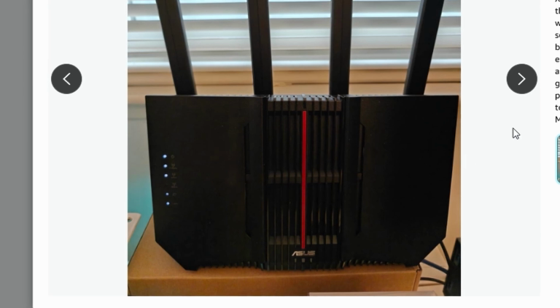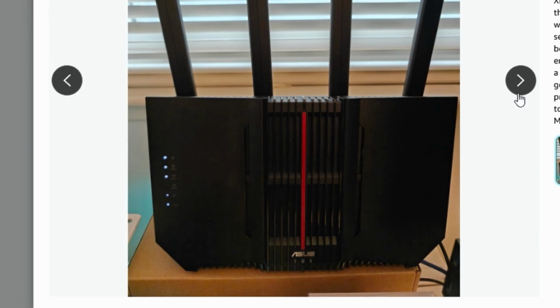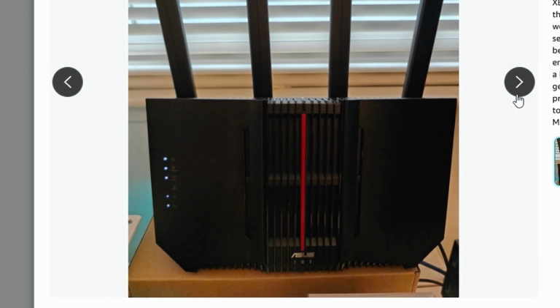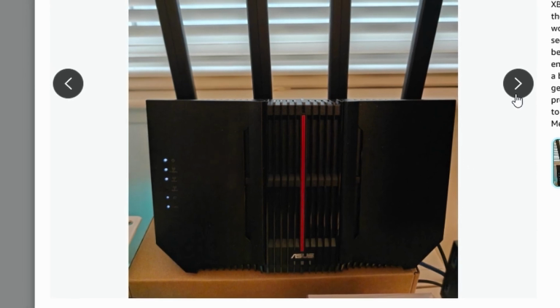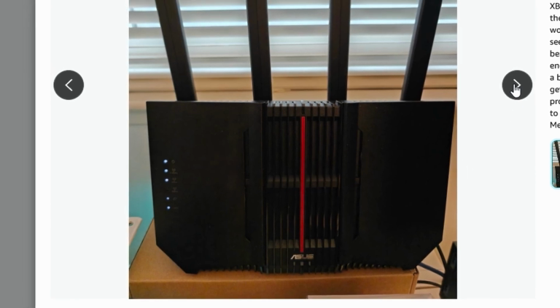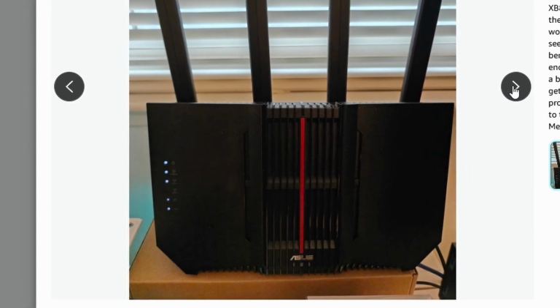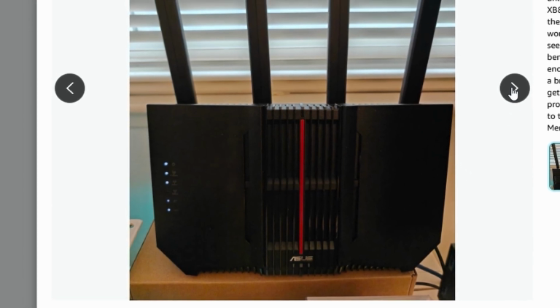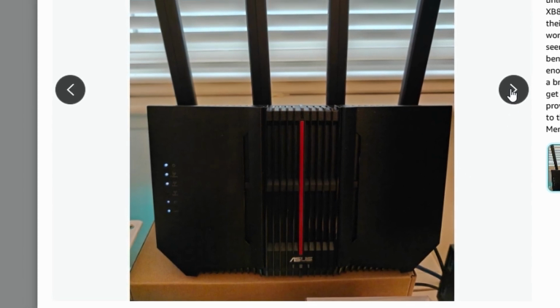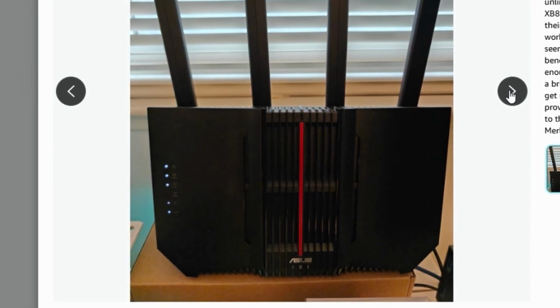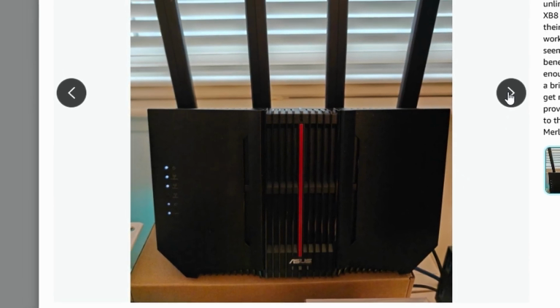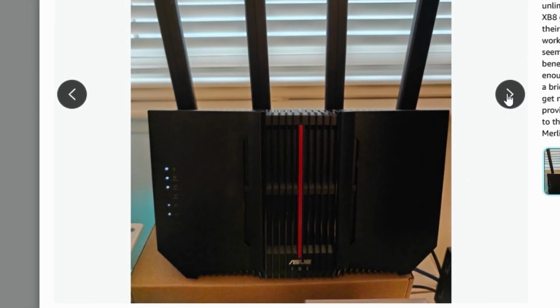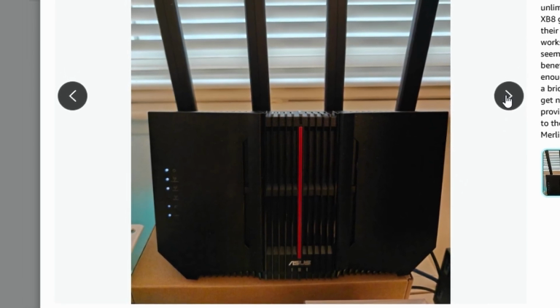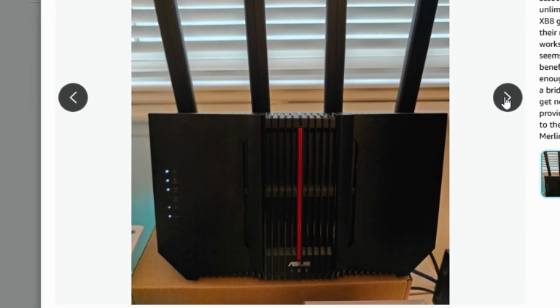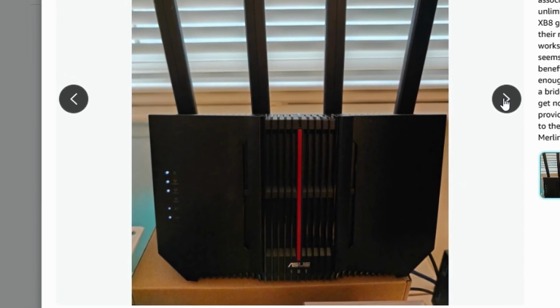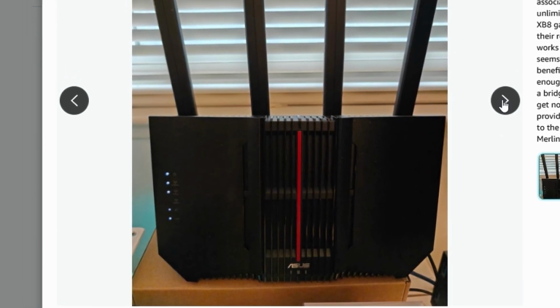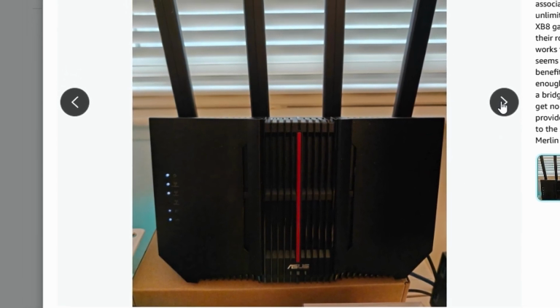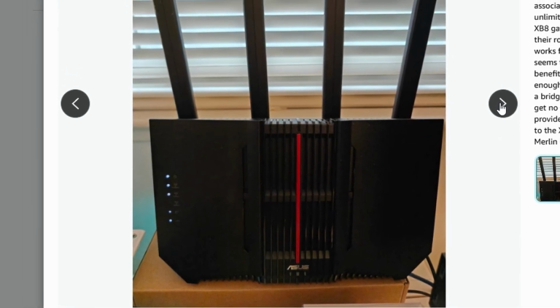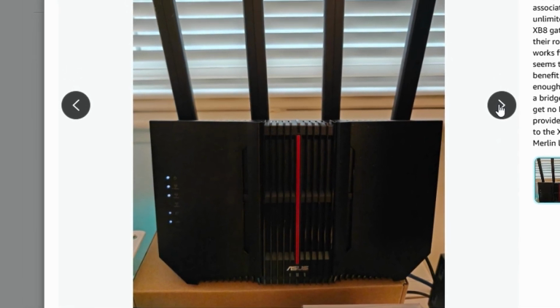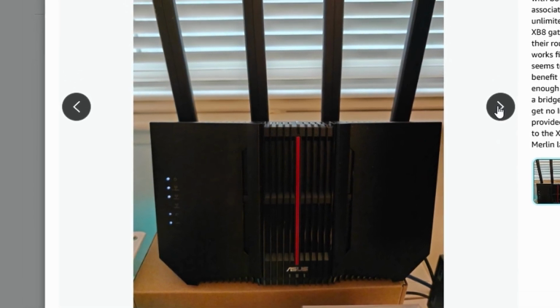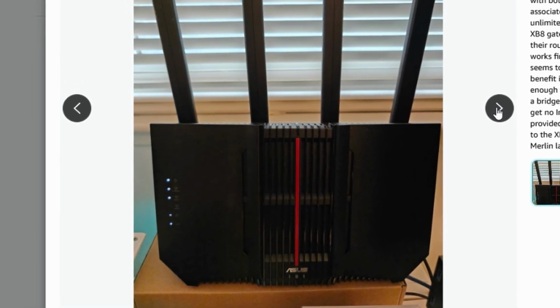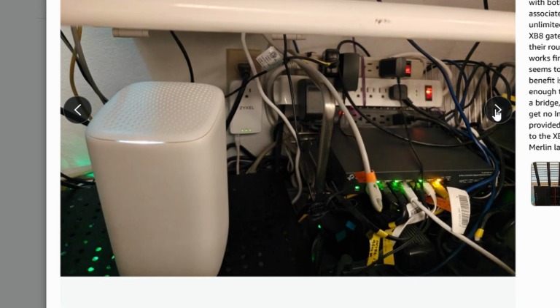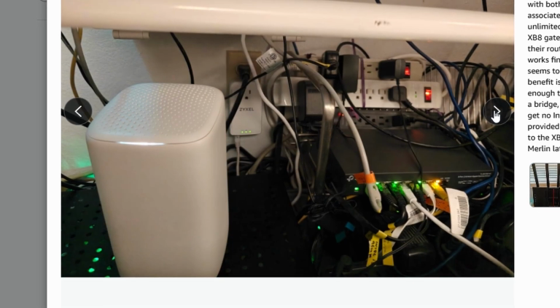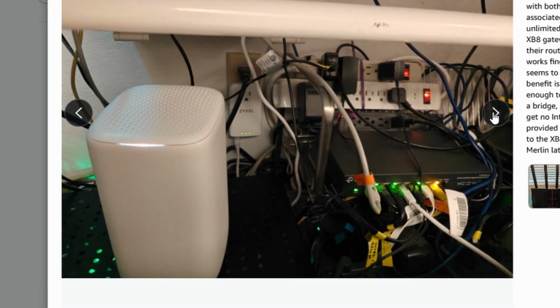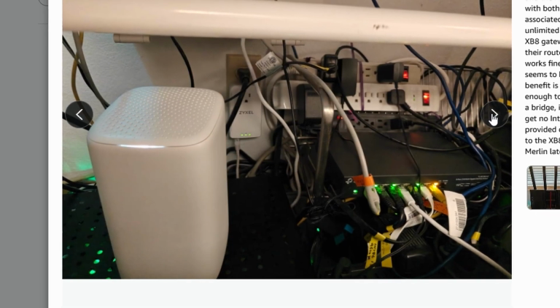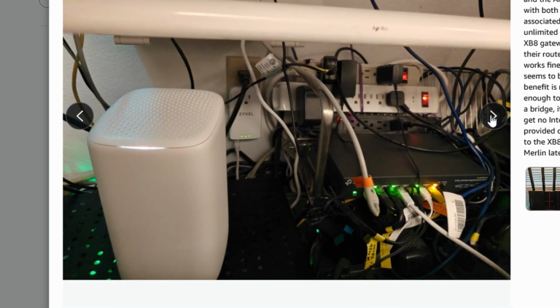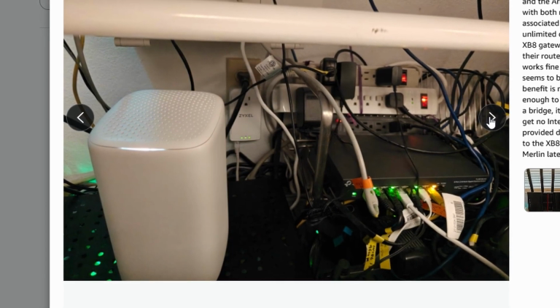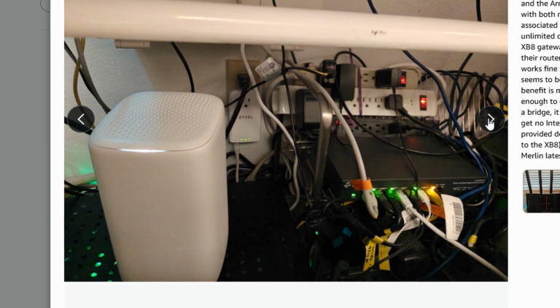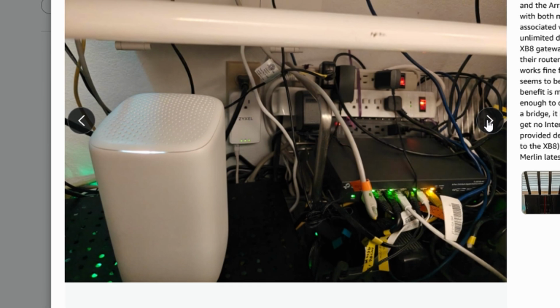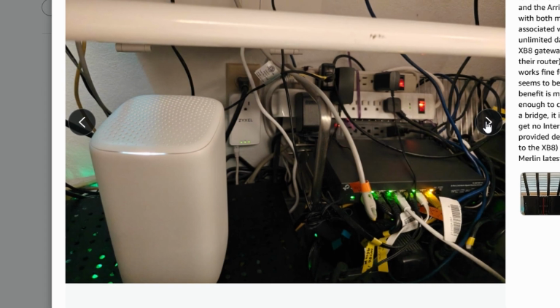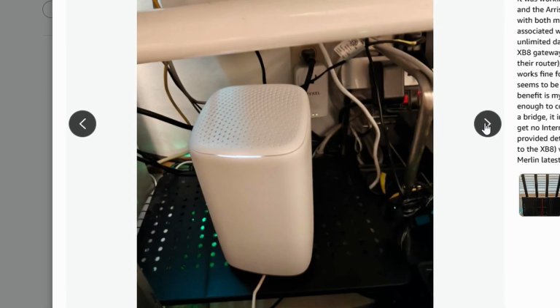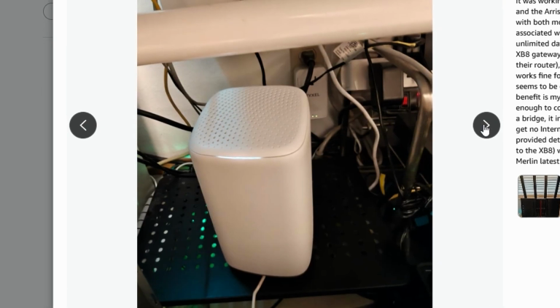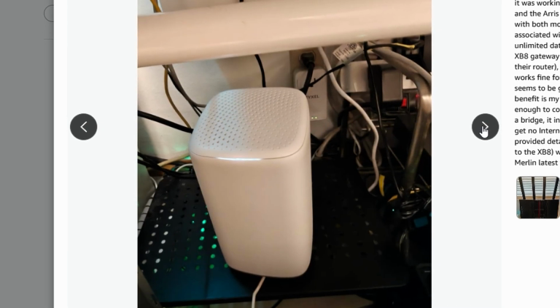The ASUS RTB92U is one of those routers that's amazing when it behaves, and frustrating when it doesn't.